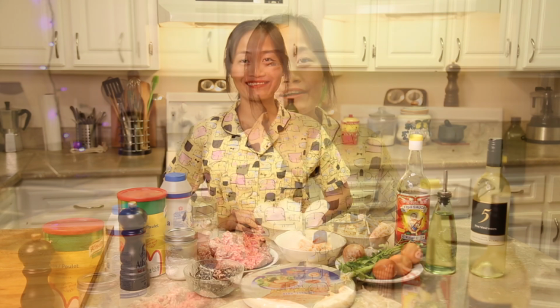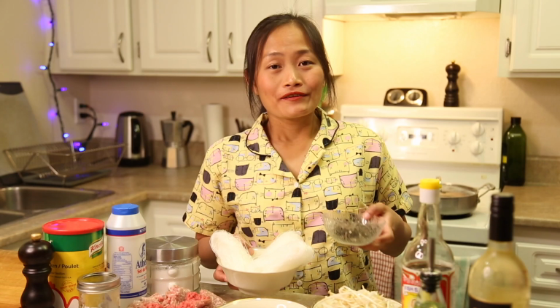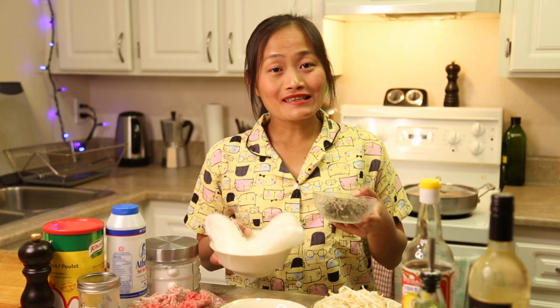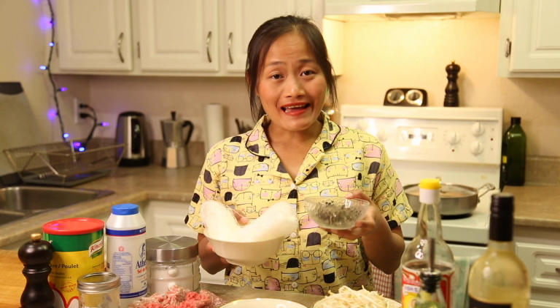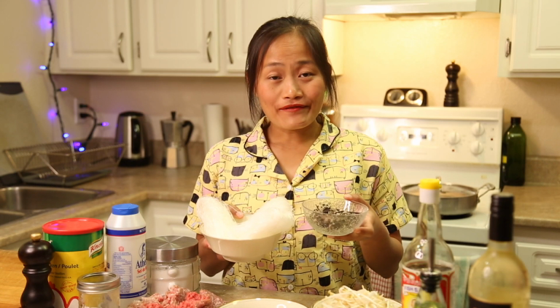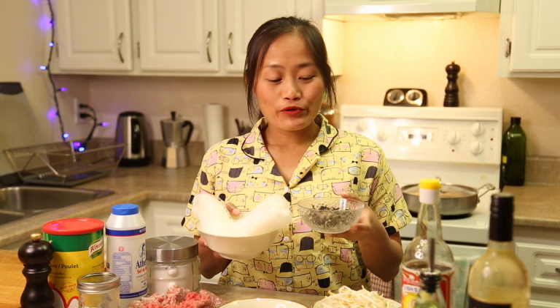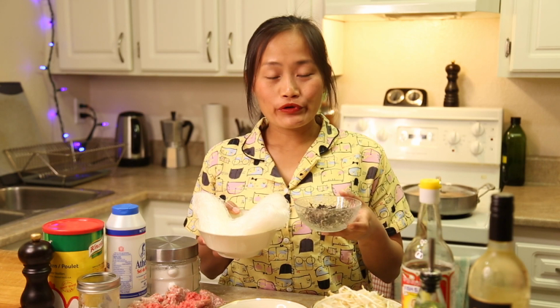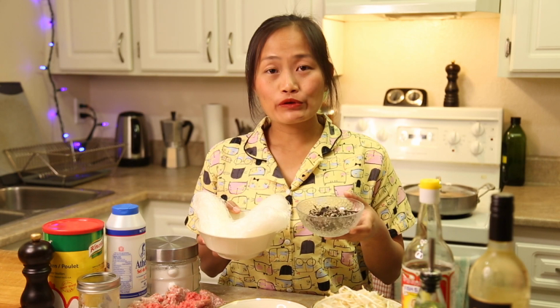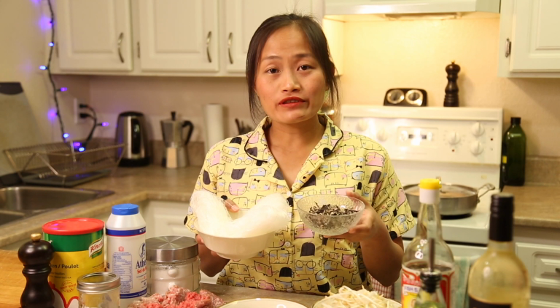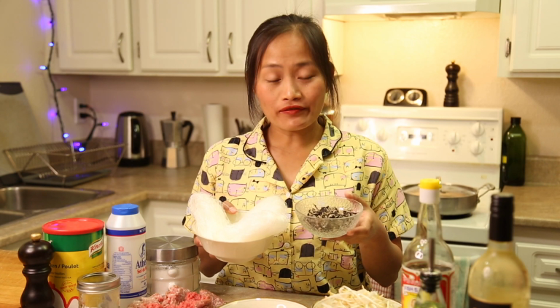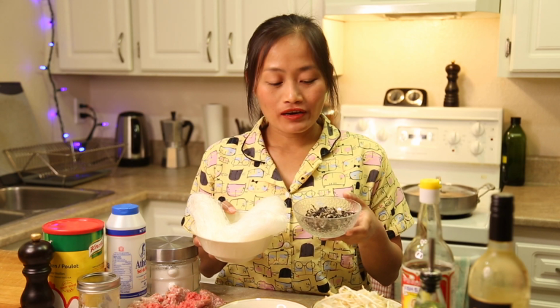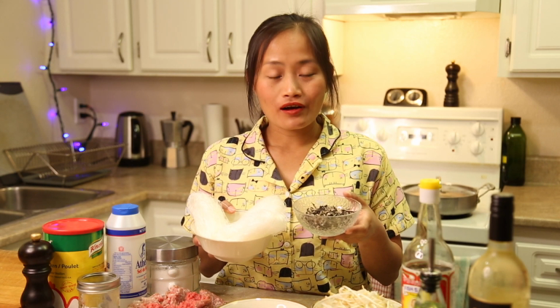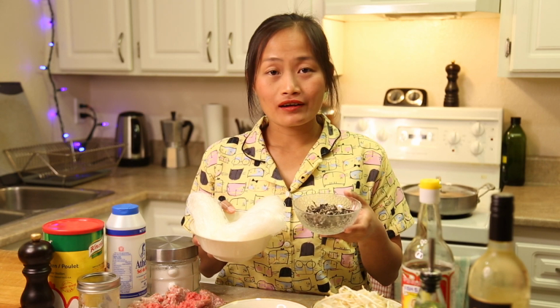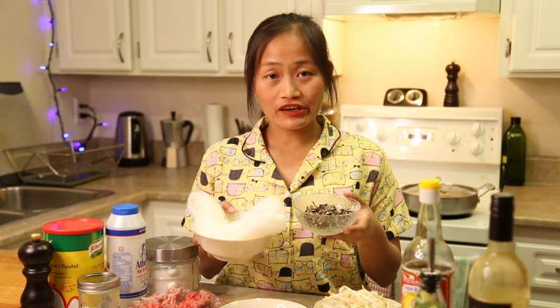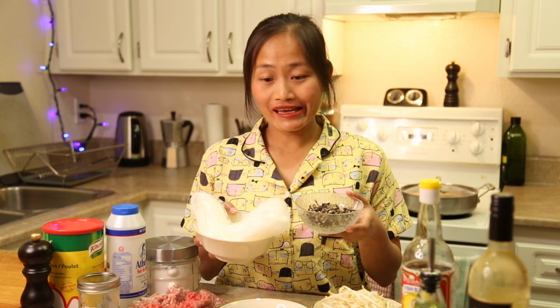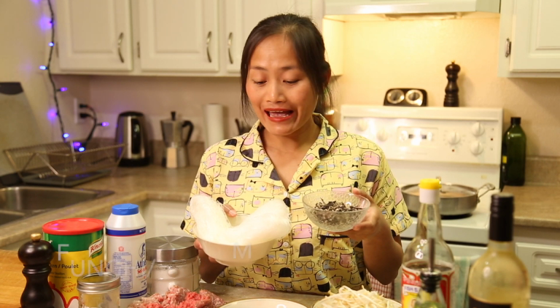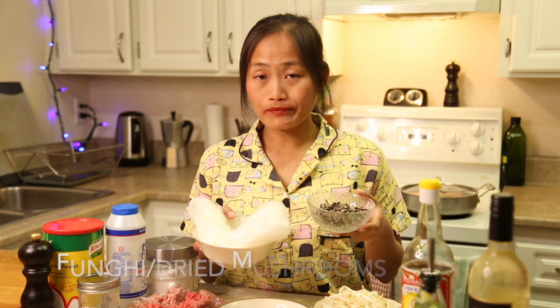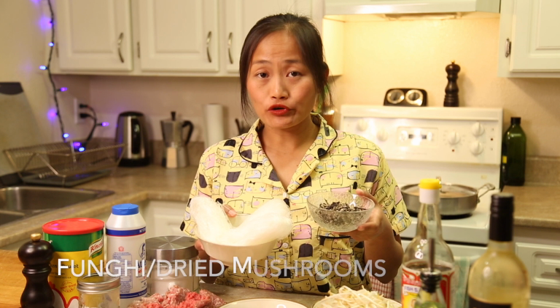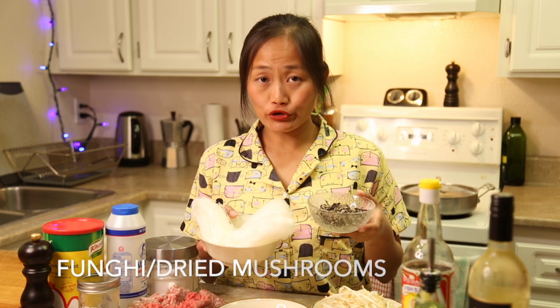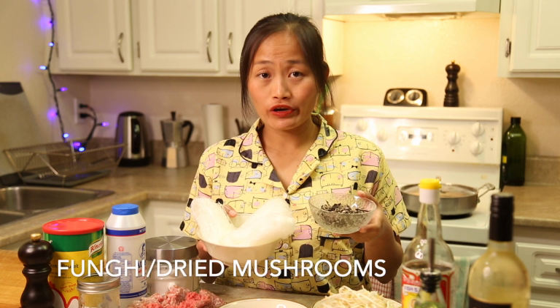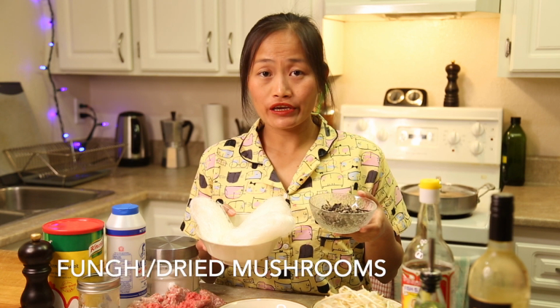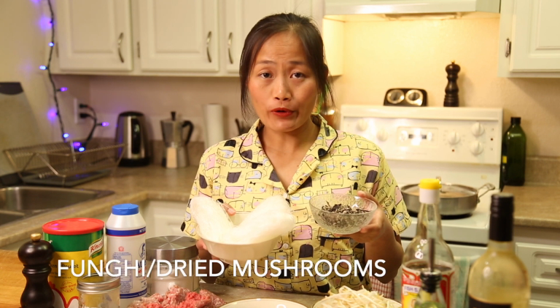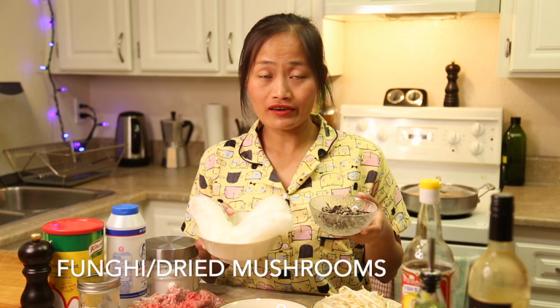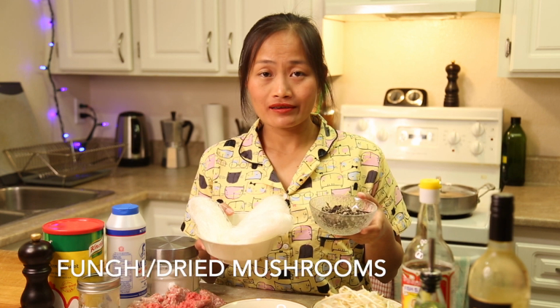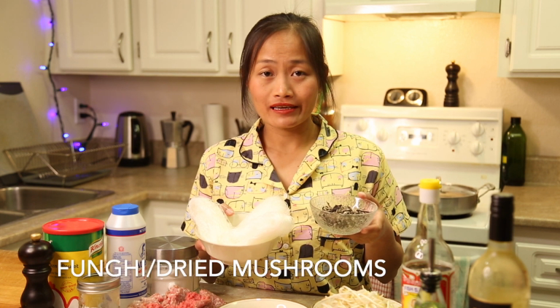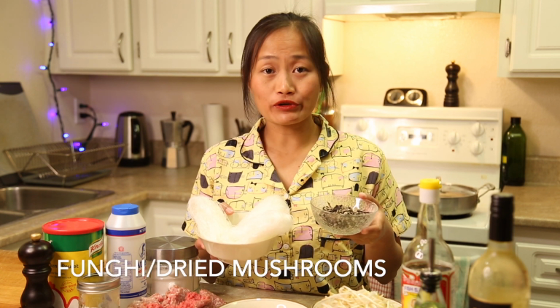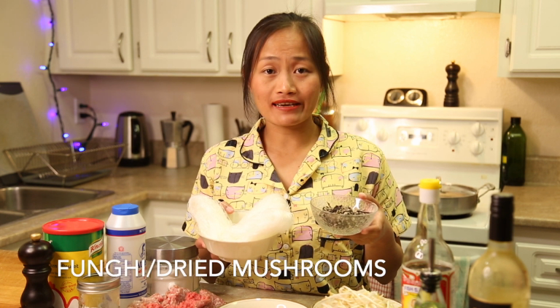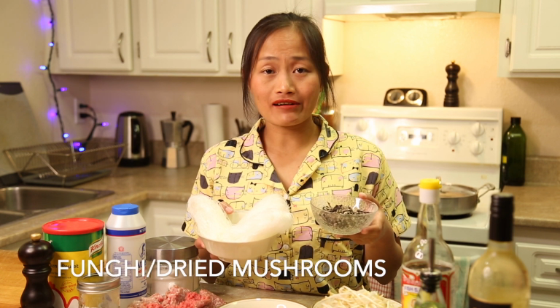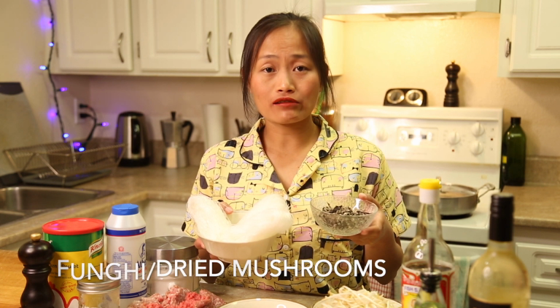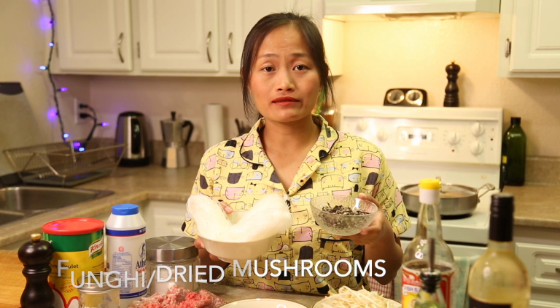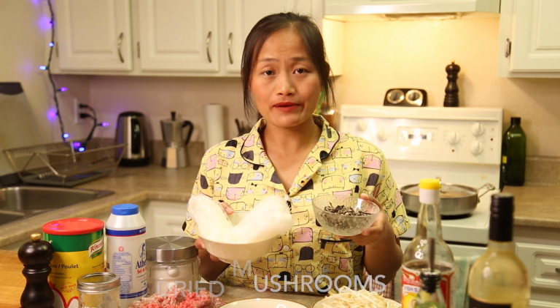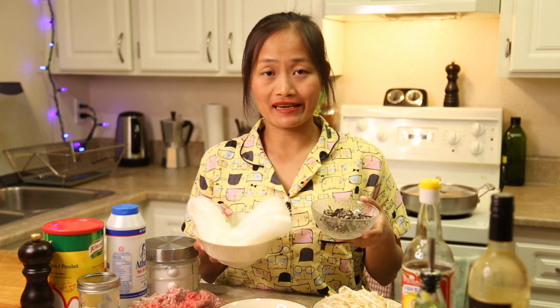First step, we will soak fungi and noodles in water. It will take around 30 minutes.